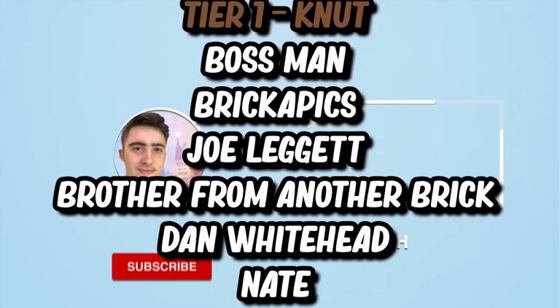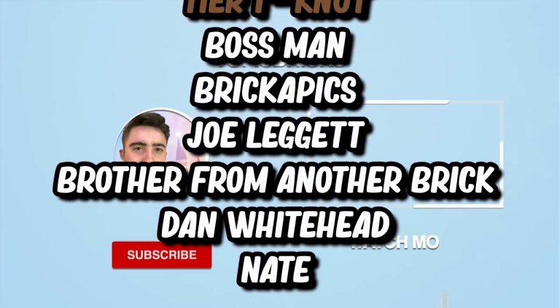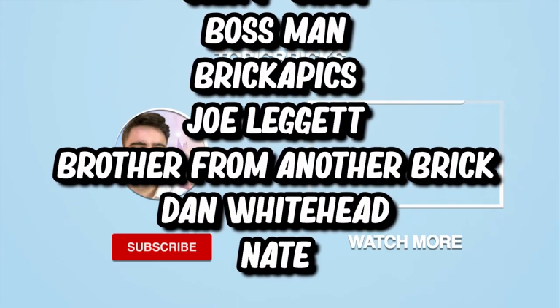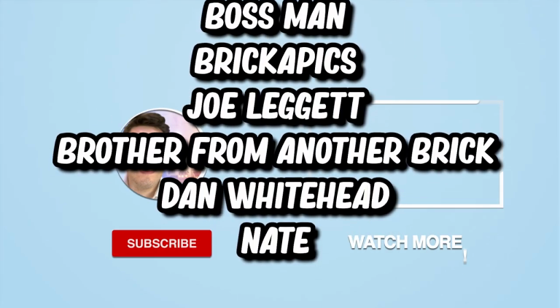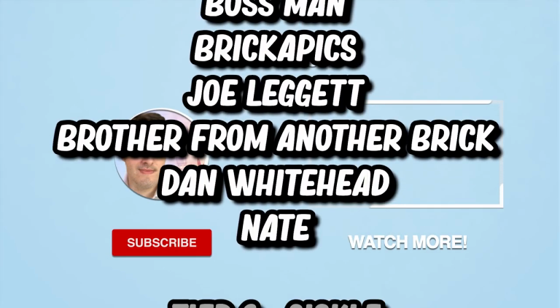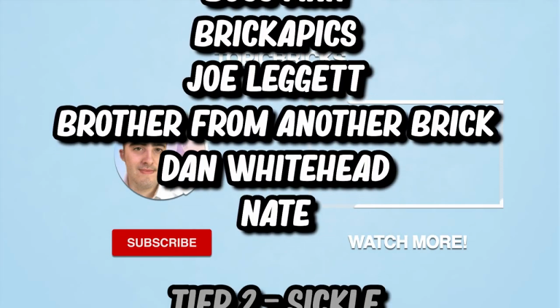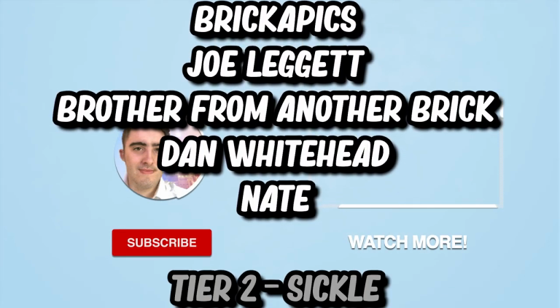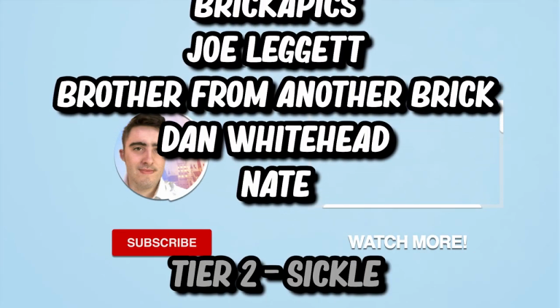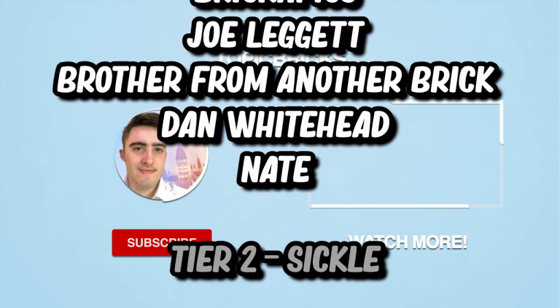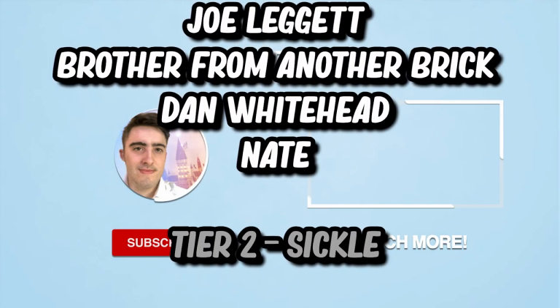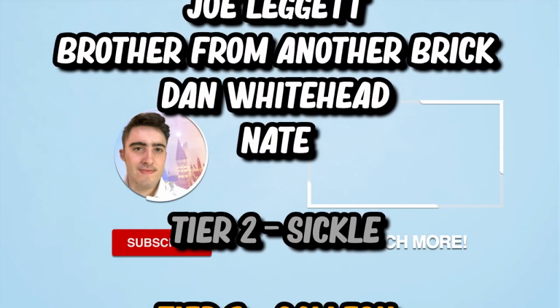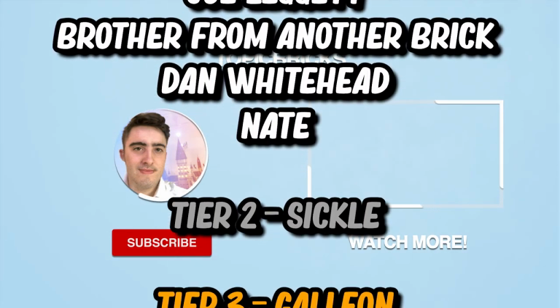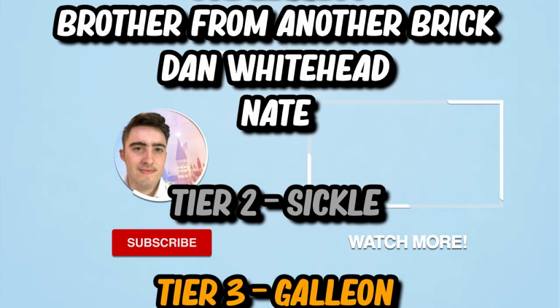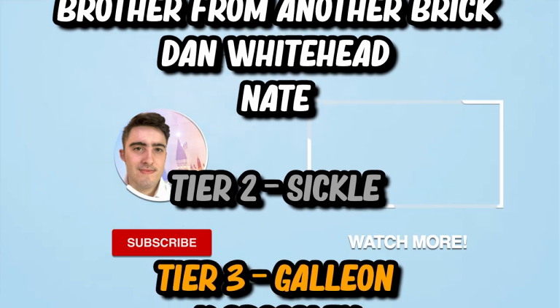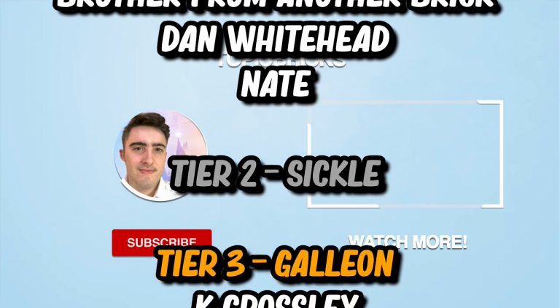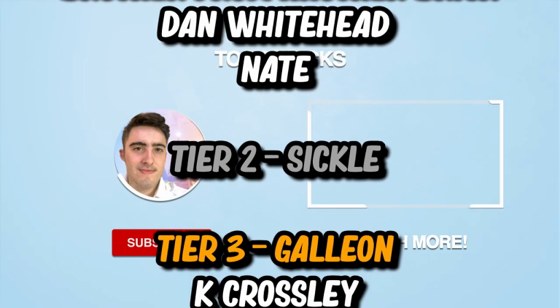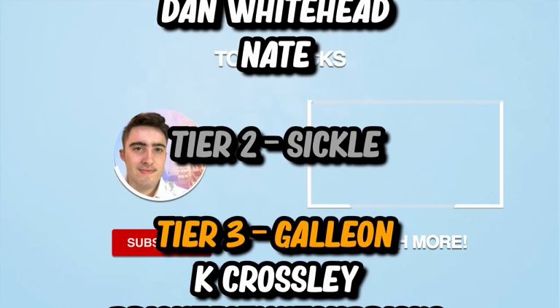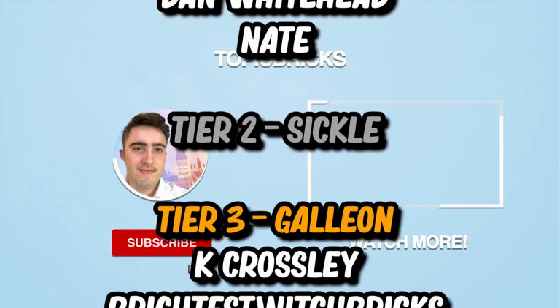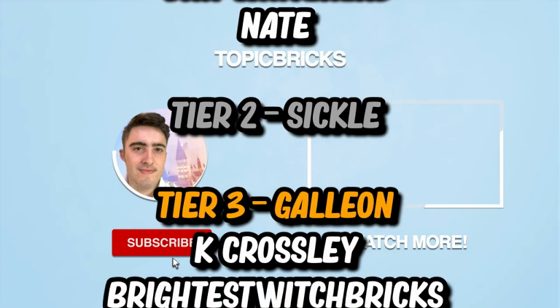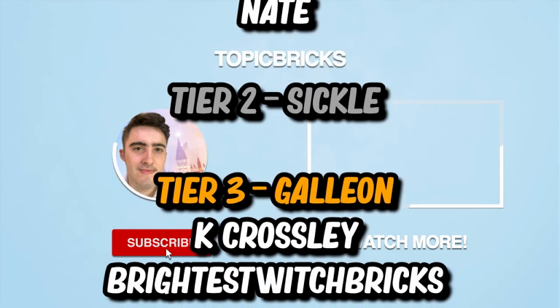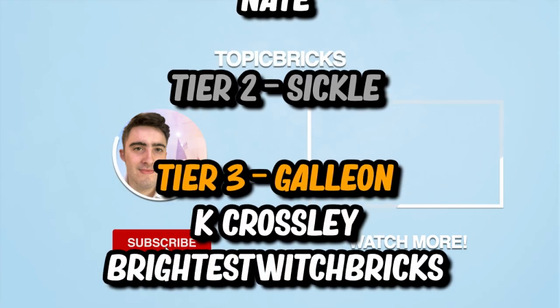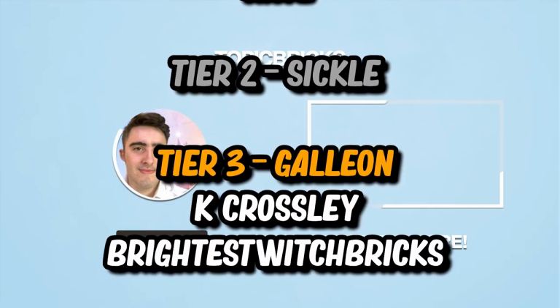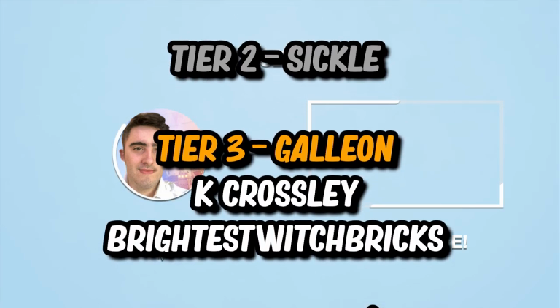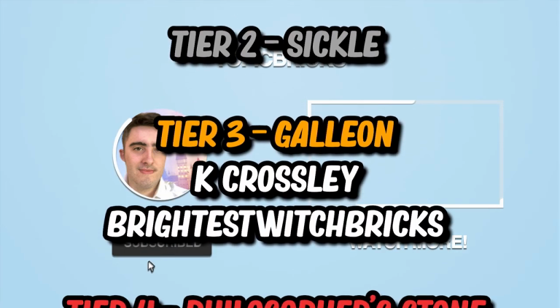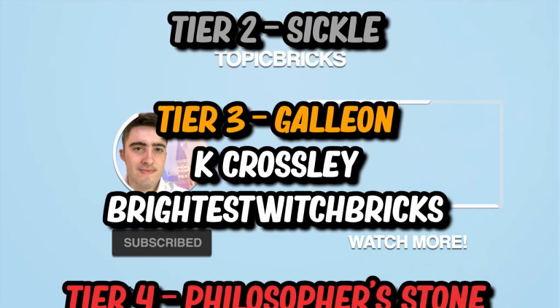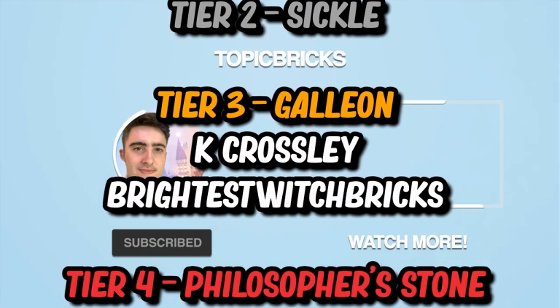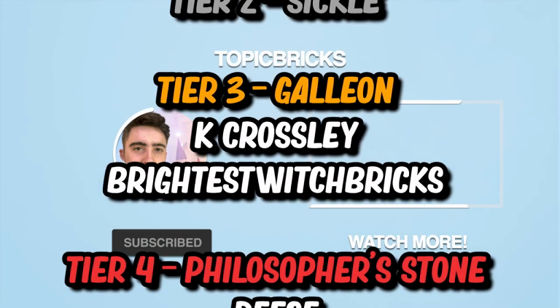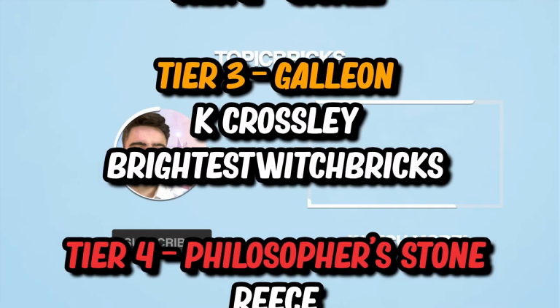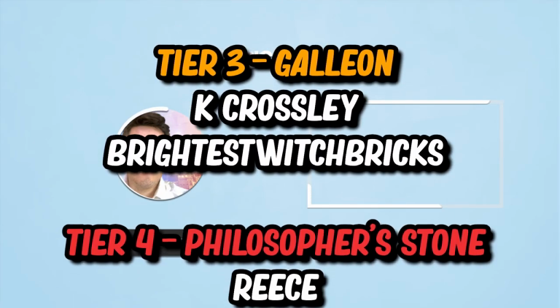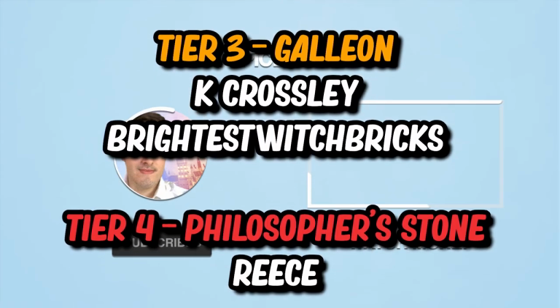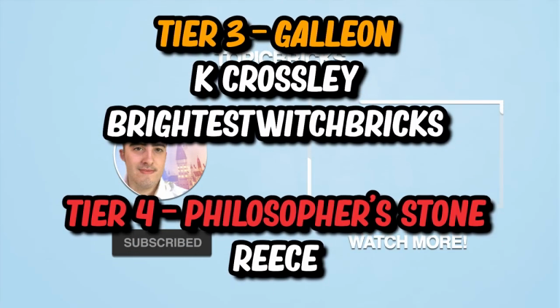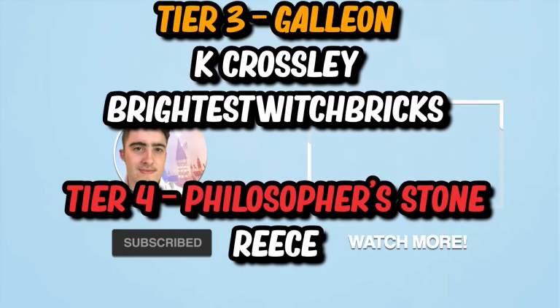Make sure to subscribe and I'll catch you tomorrow for another Lego Harry Potter video. See you there.